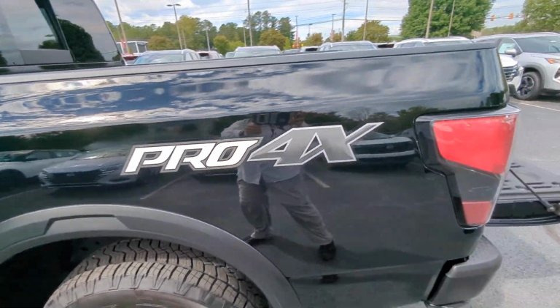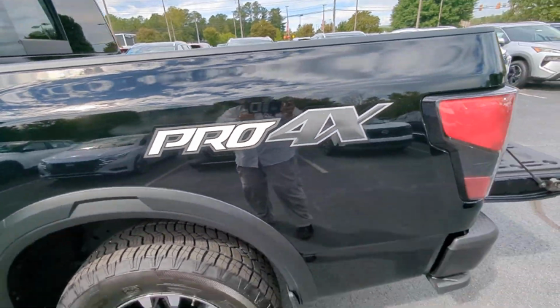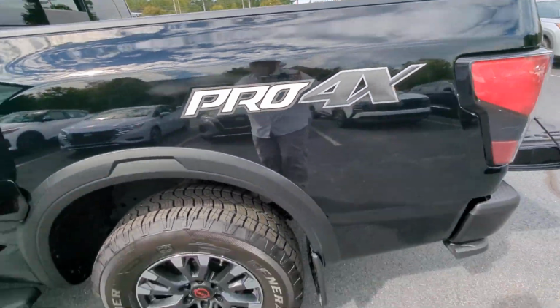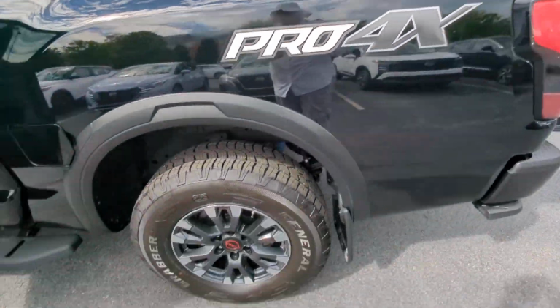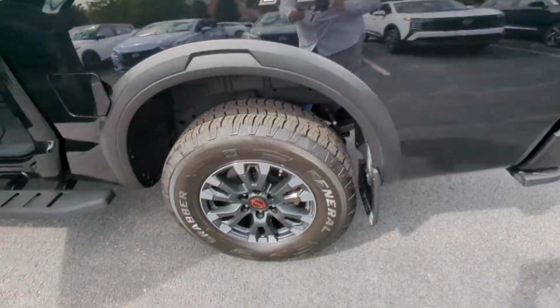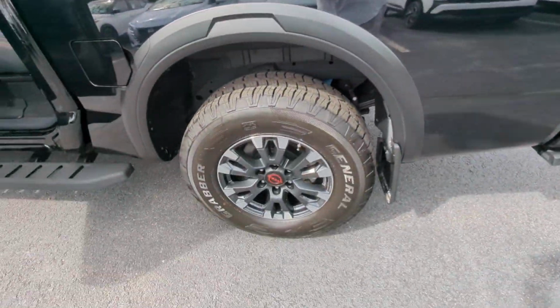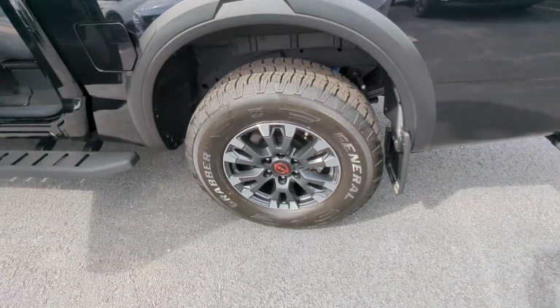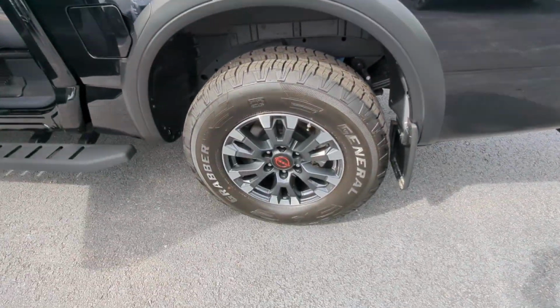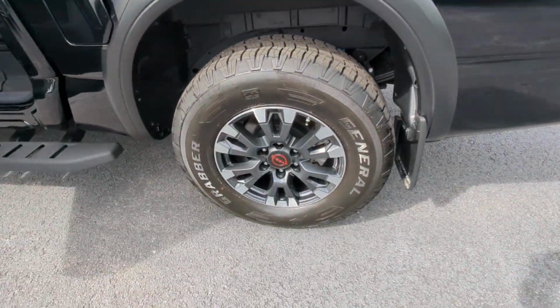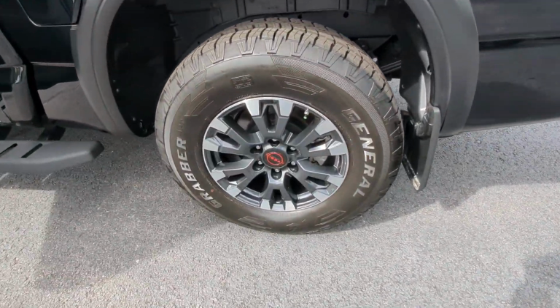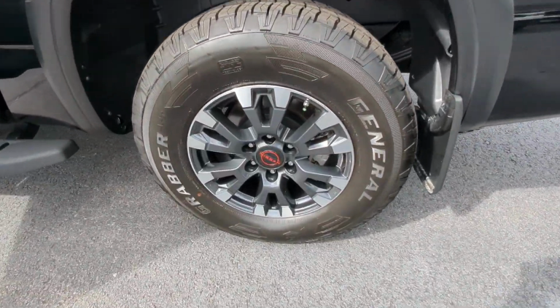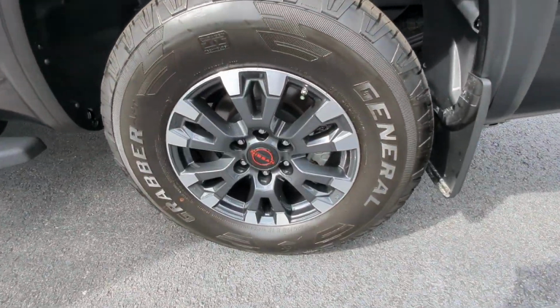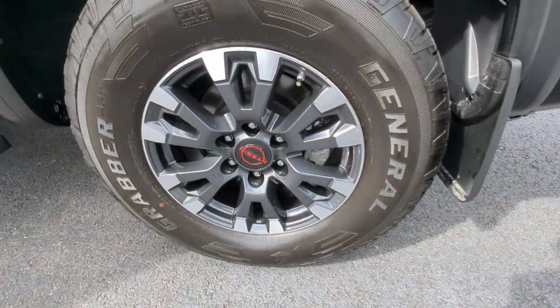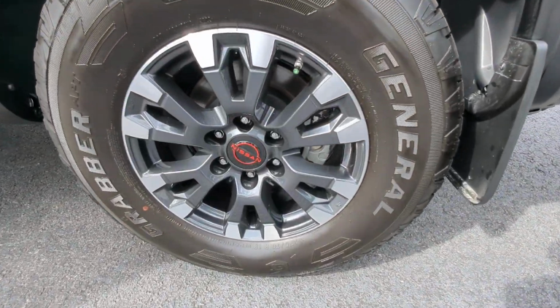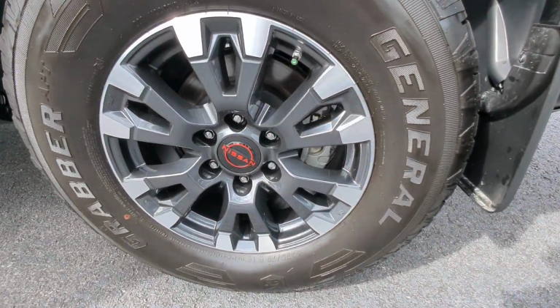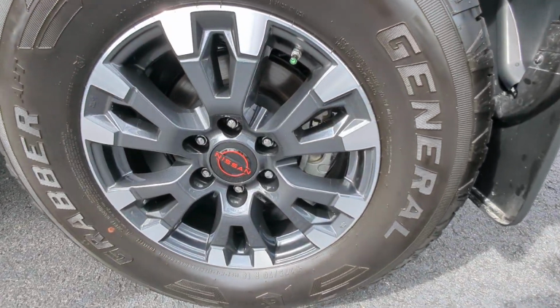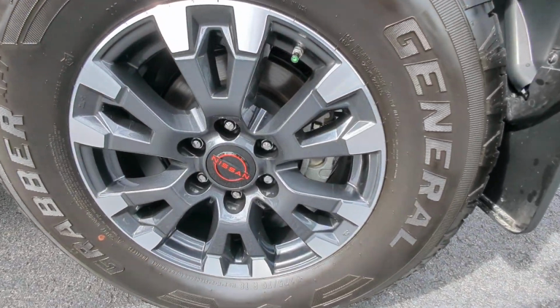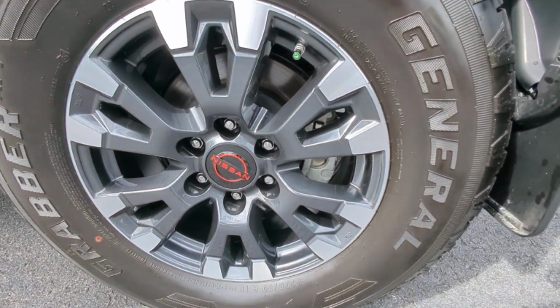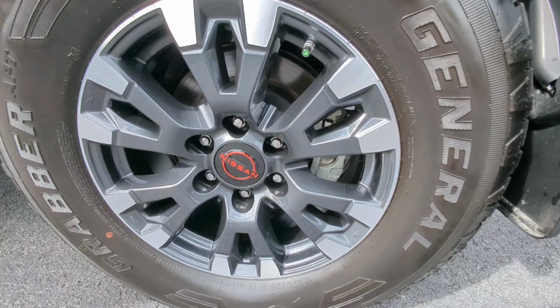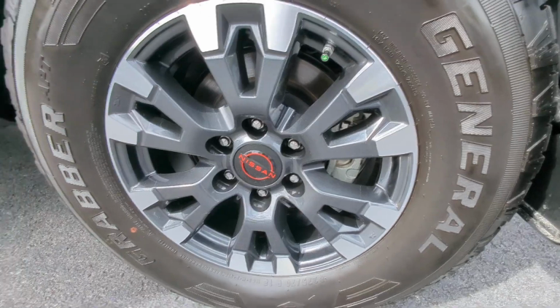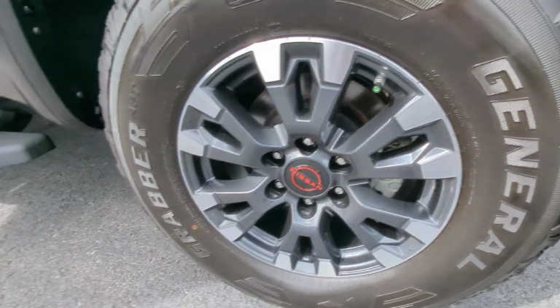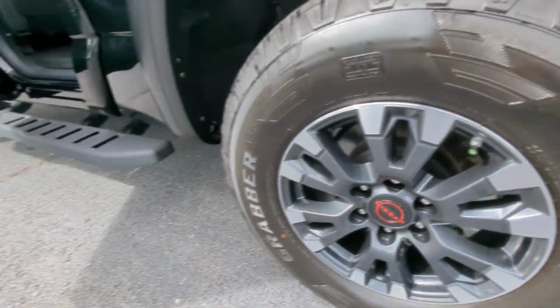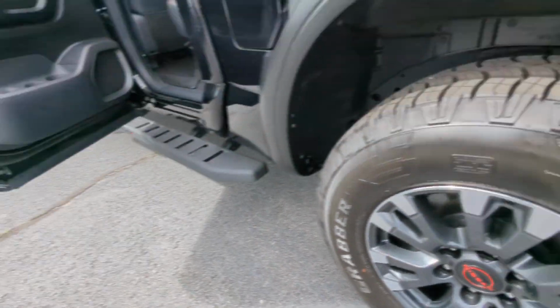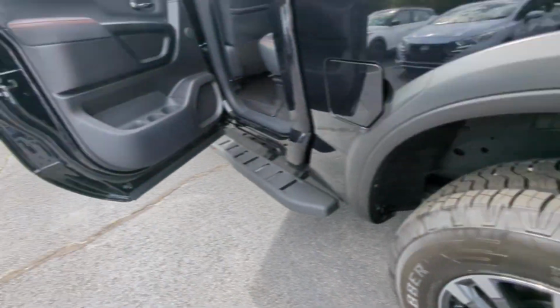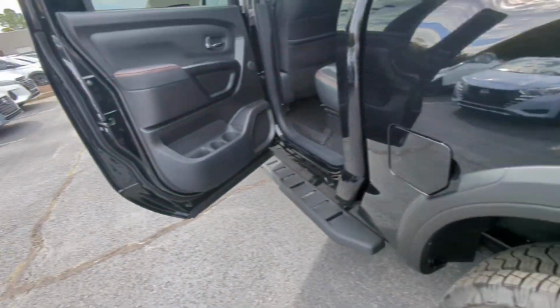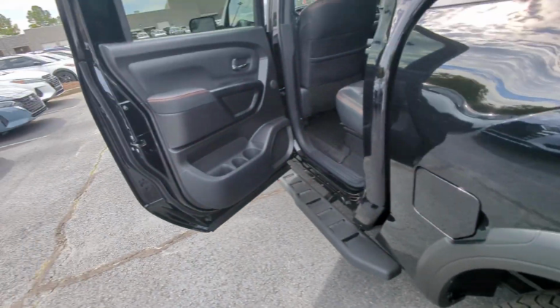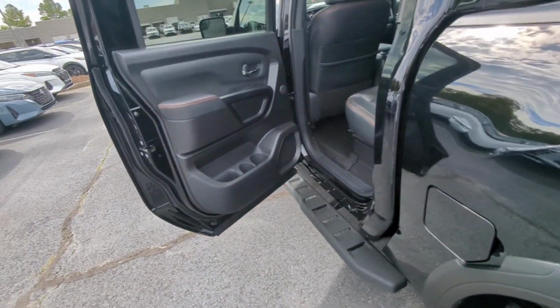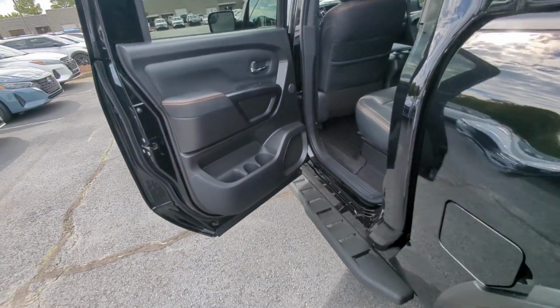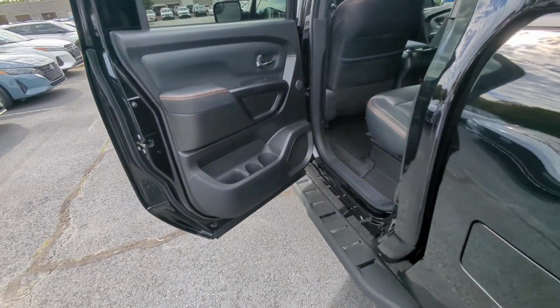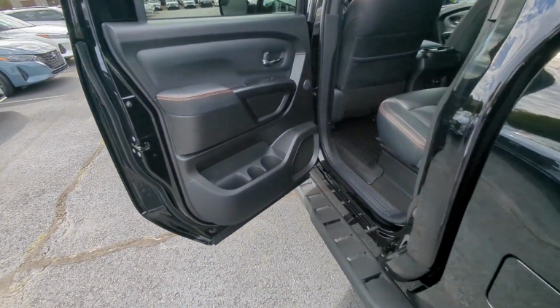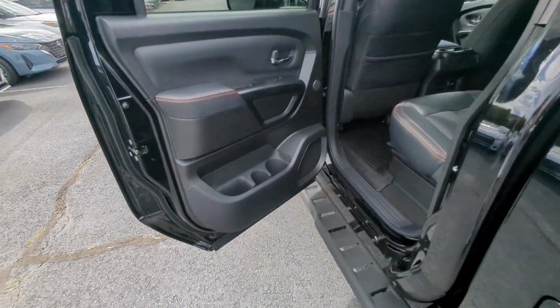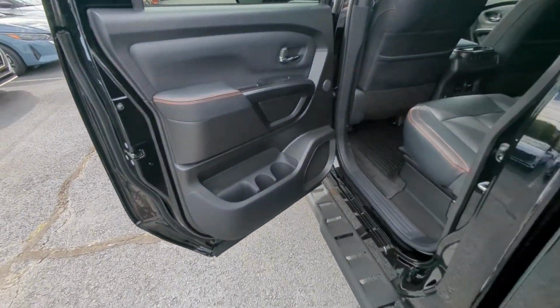Feel the exhilaration of full-size power in this Titan. Treat yourself to a test drive today.